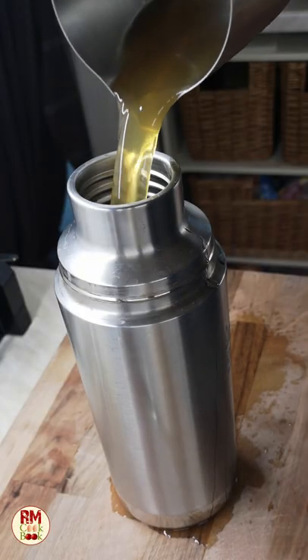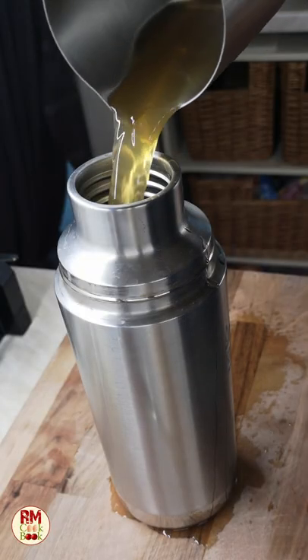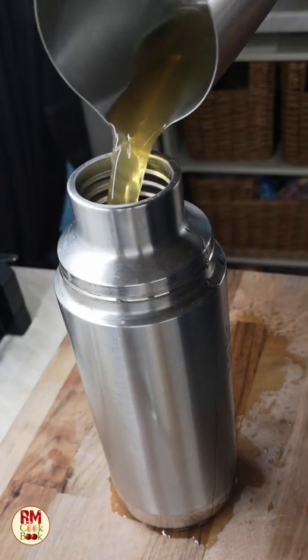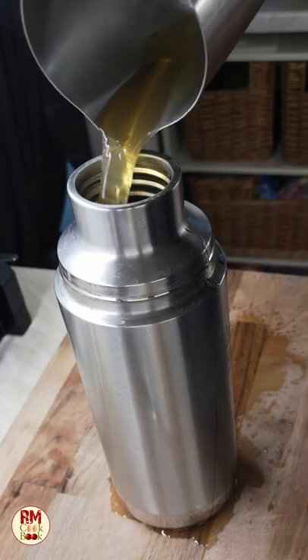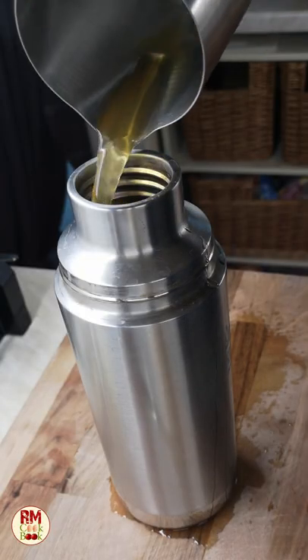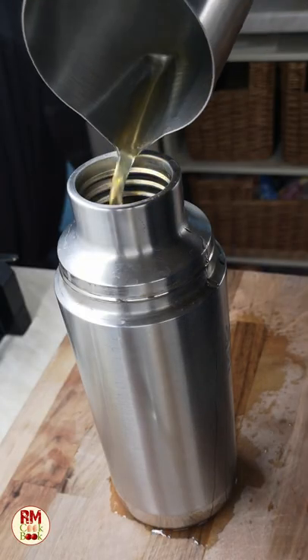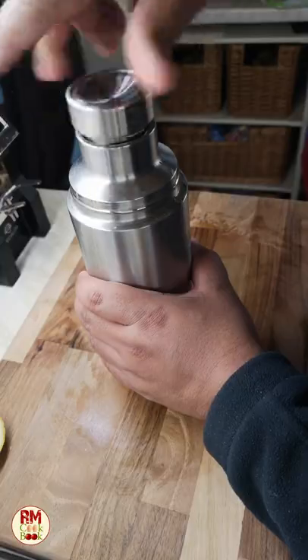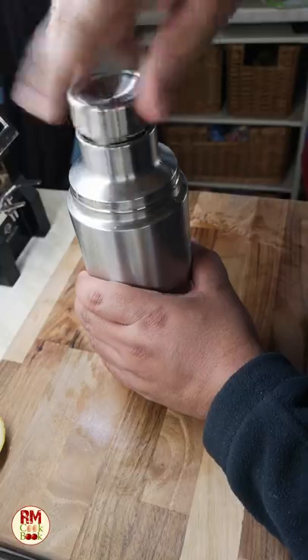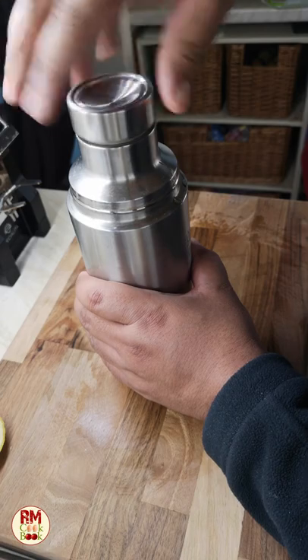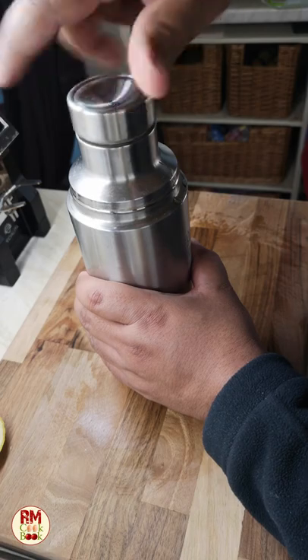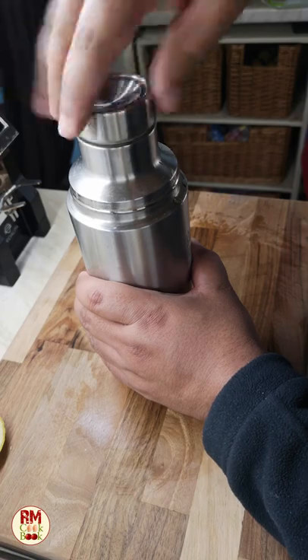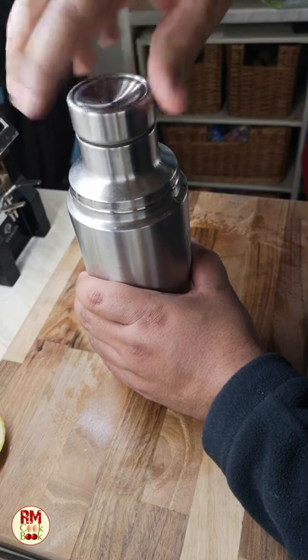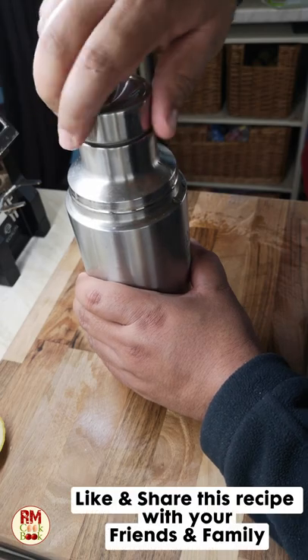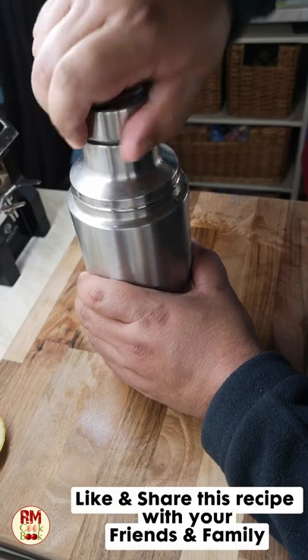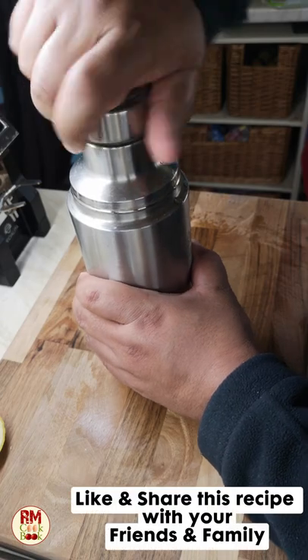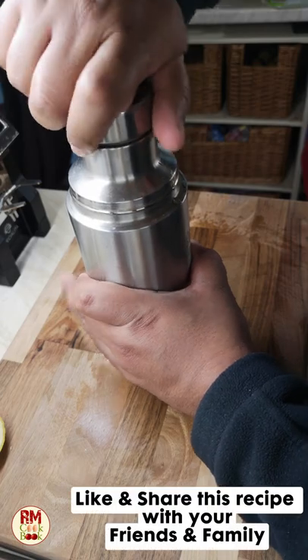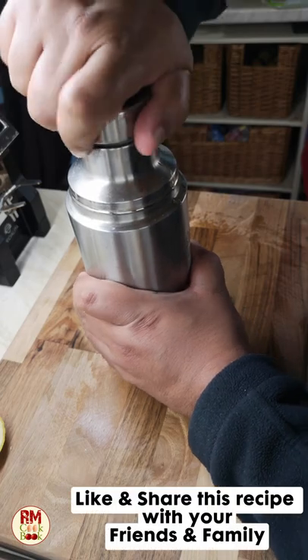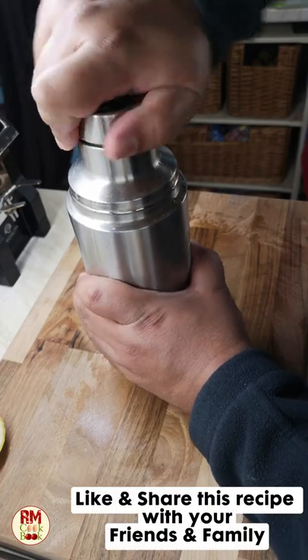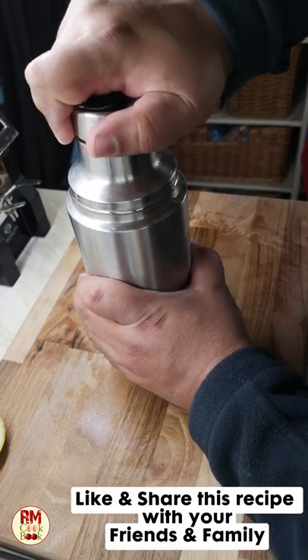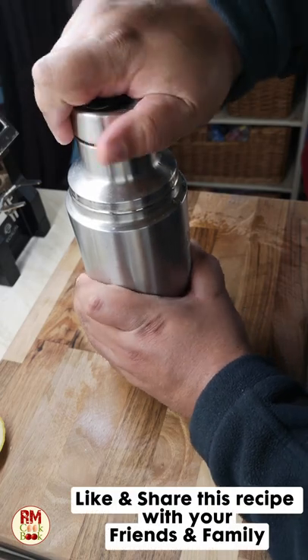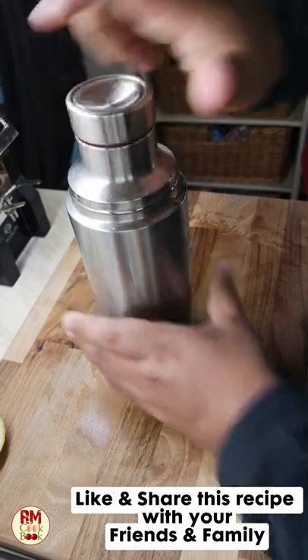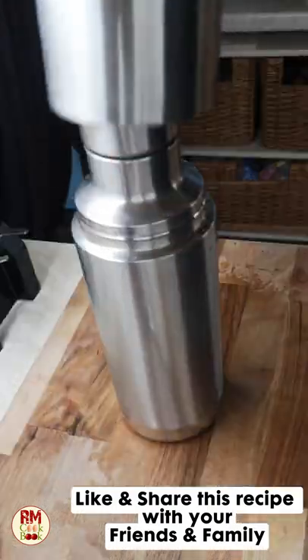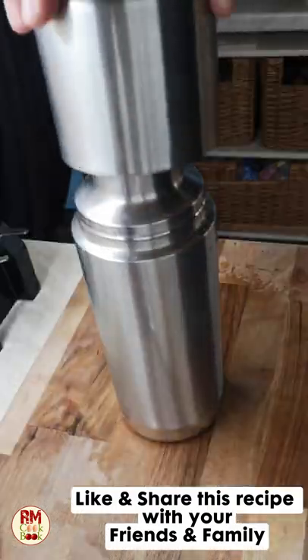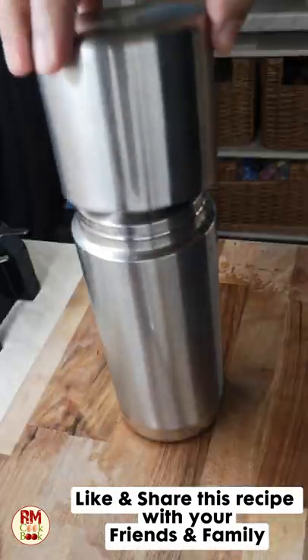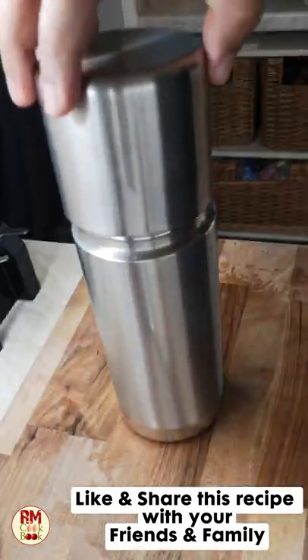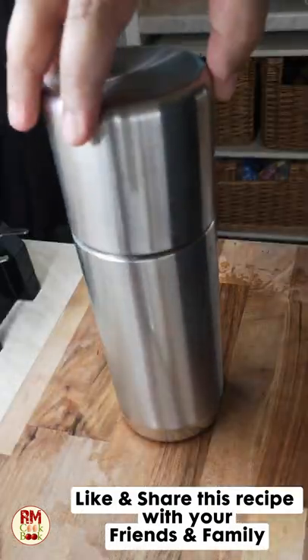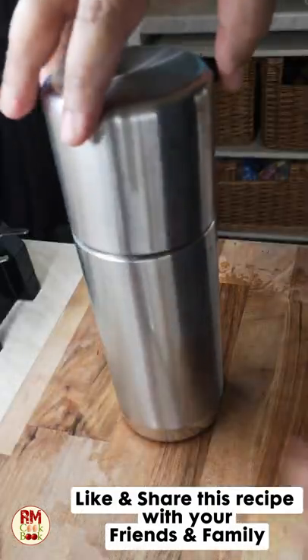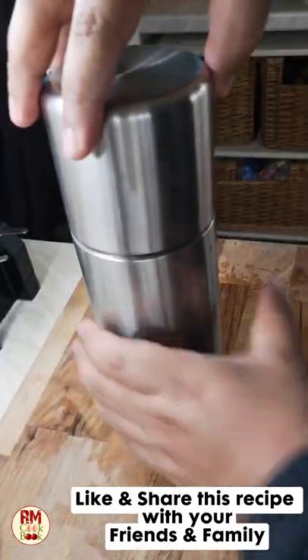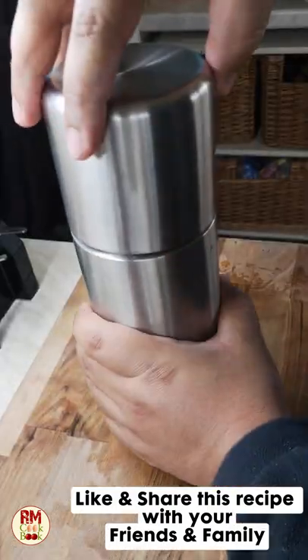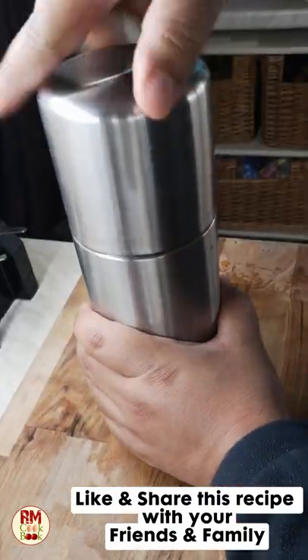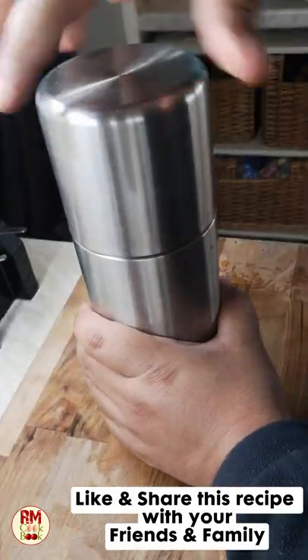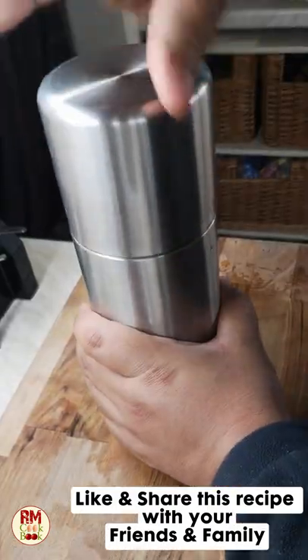Pour it into your flask, close it and have it throughout the day. Enjoy!